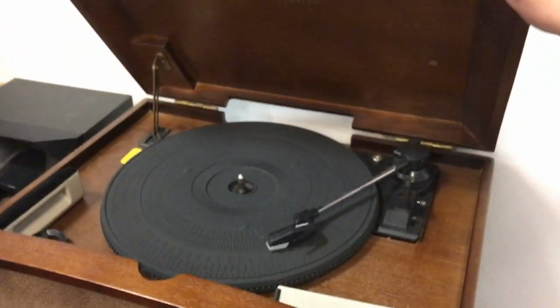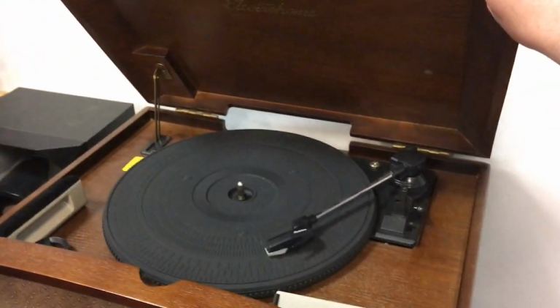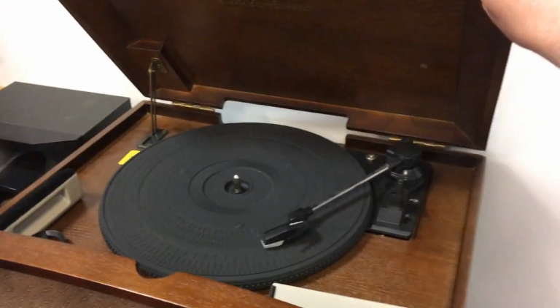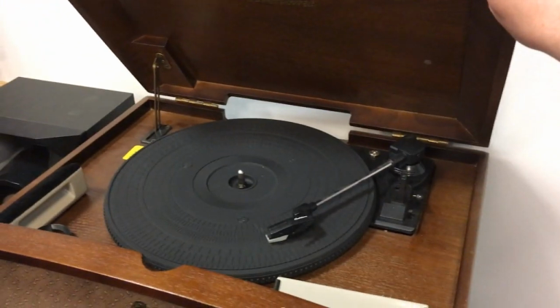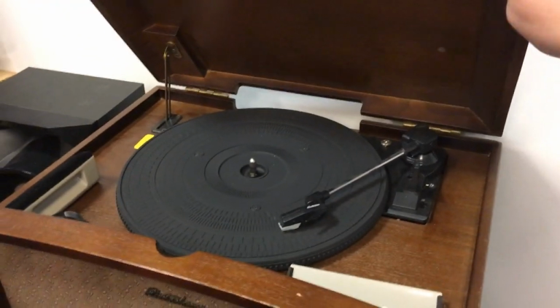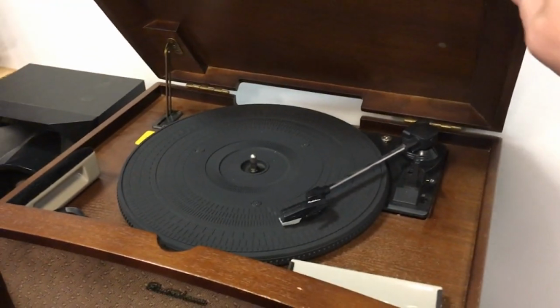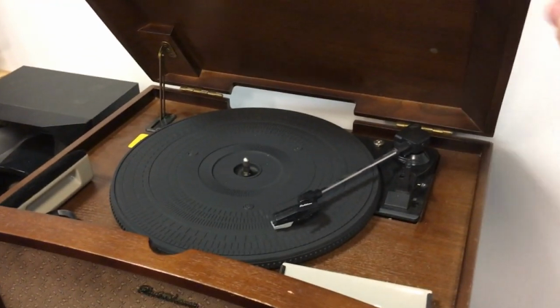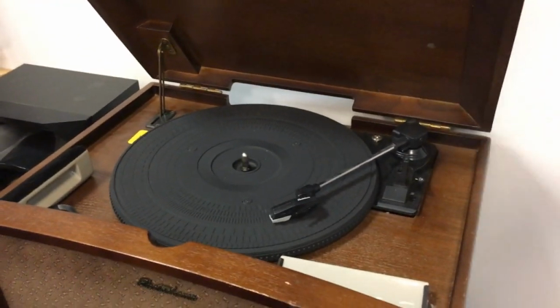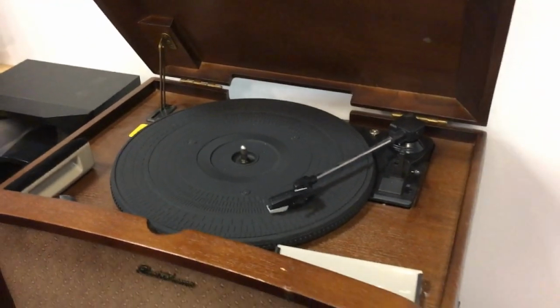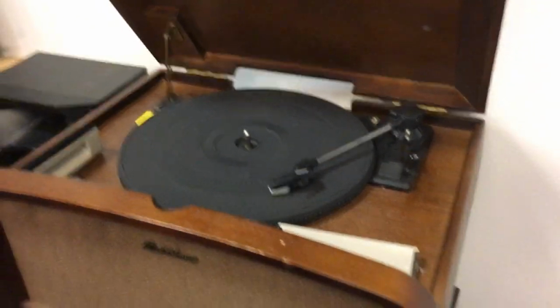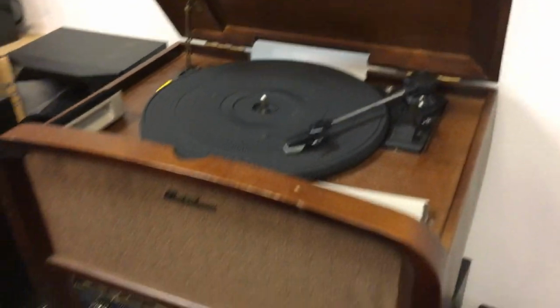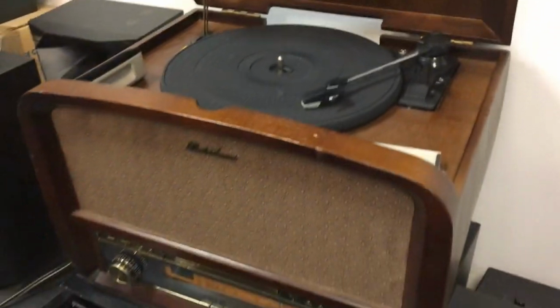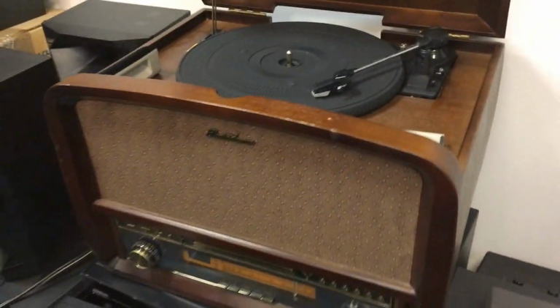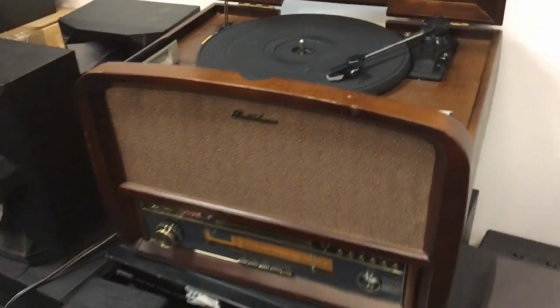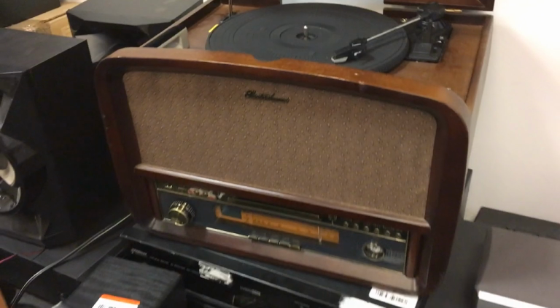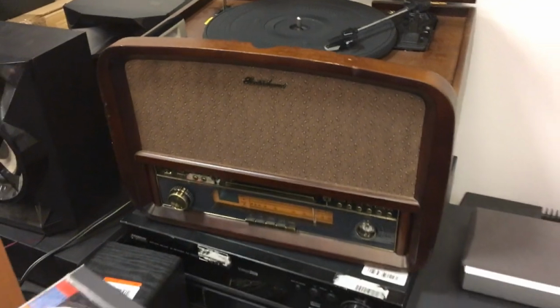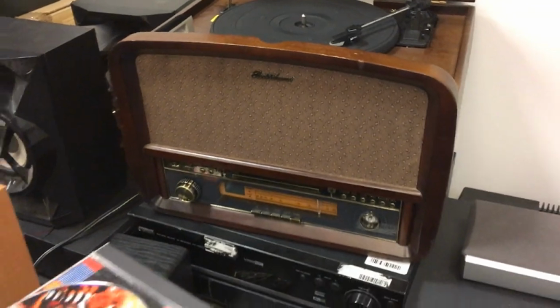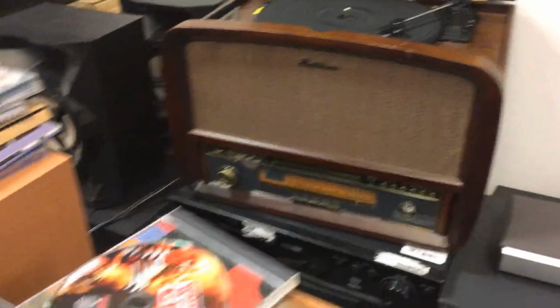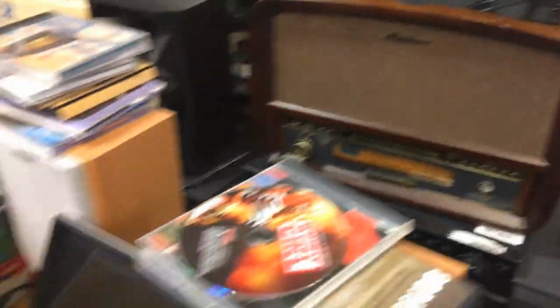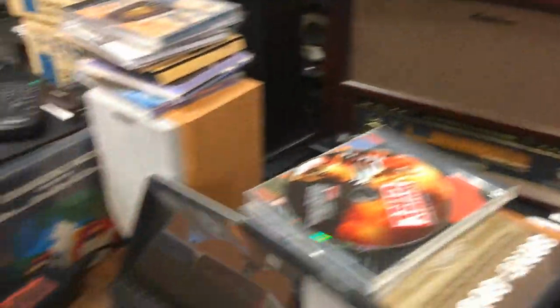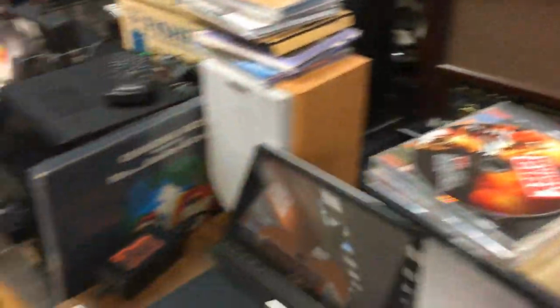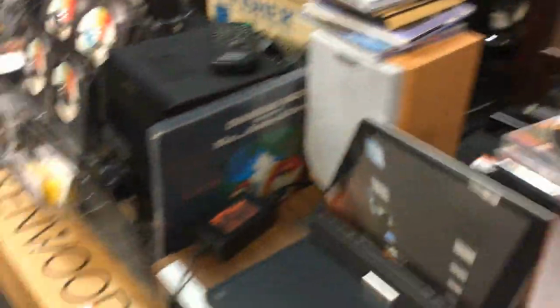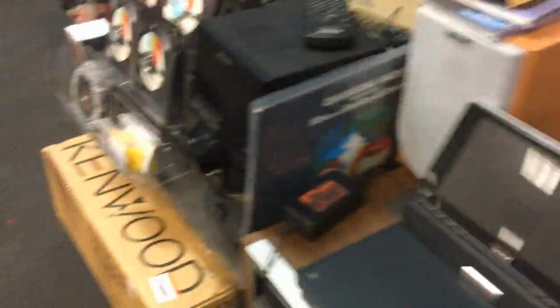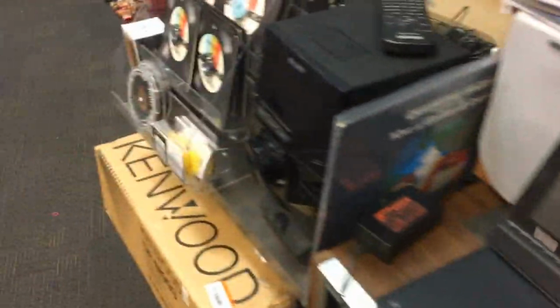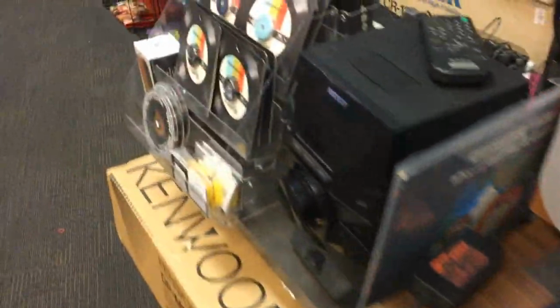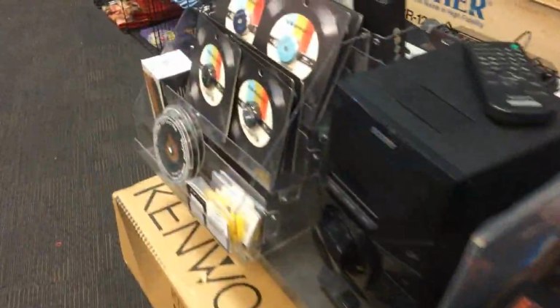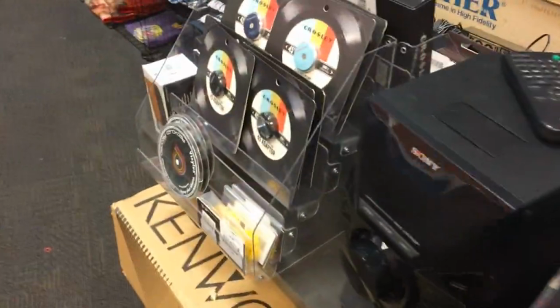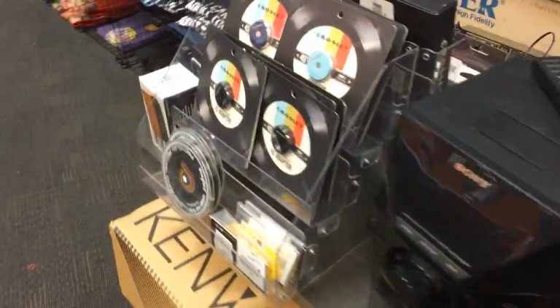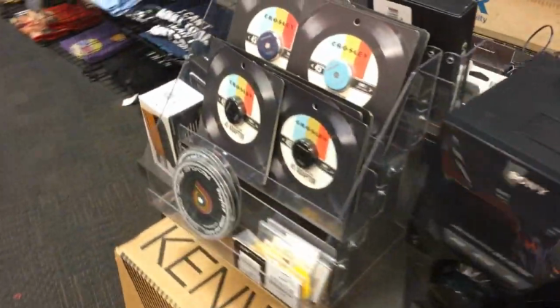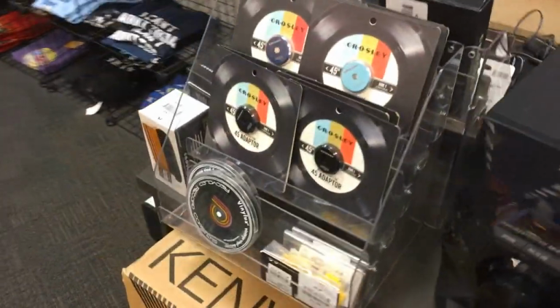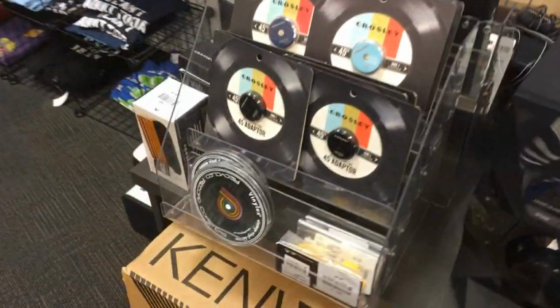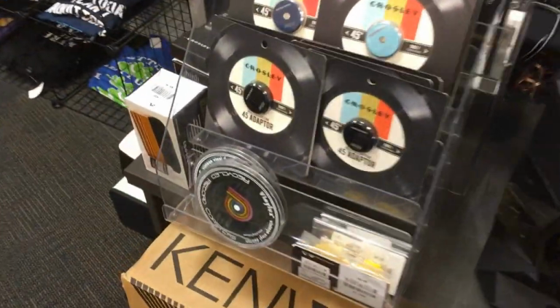That is a beautiful unit, you guys — I still get a lot of comments about that. You've got various stereos, you've got a lot of cool things.